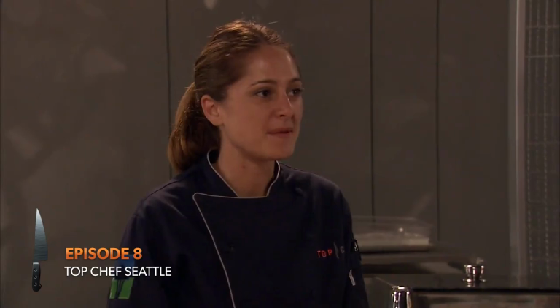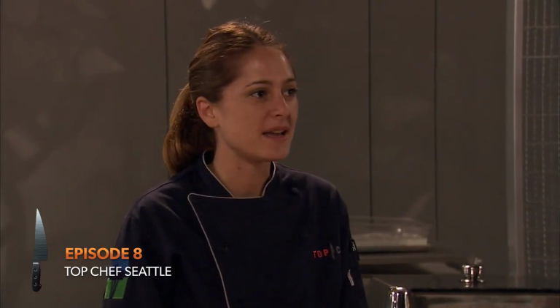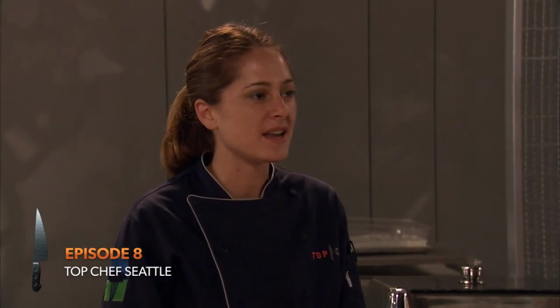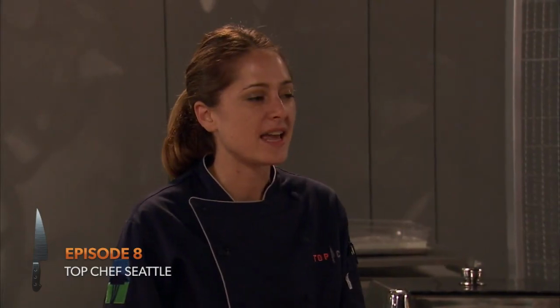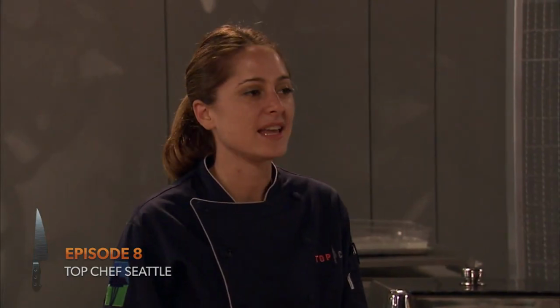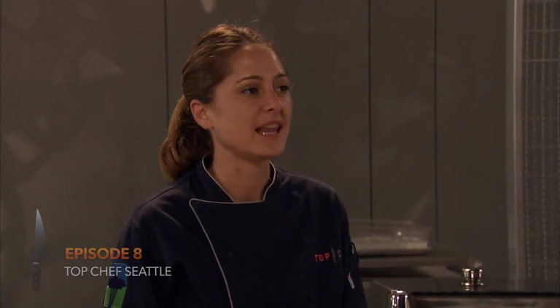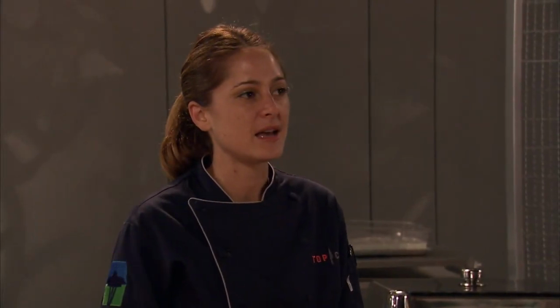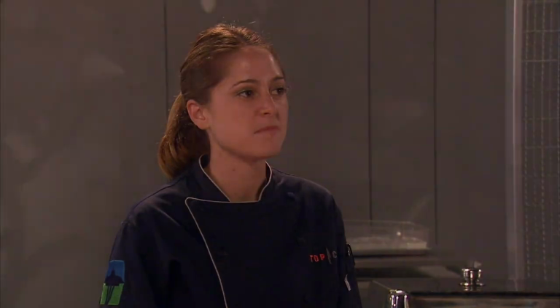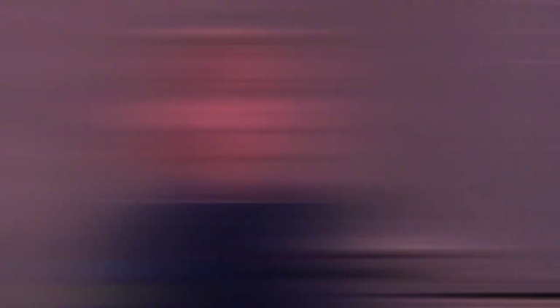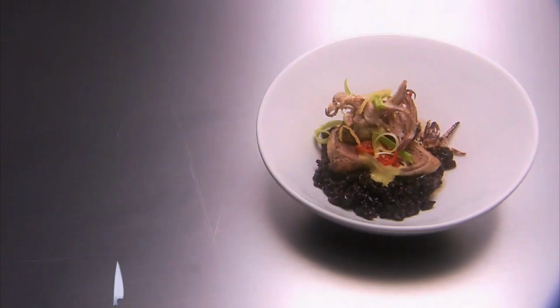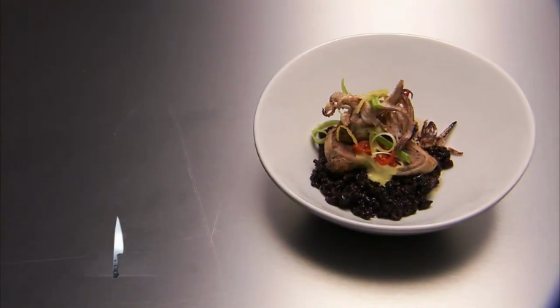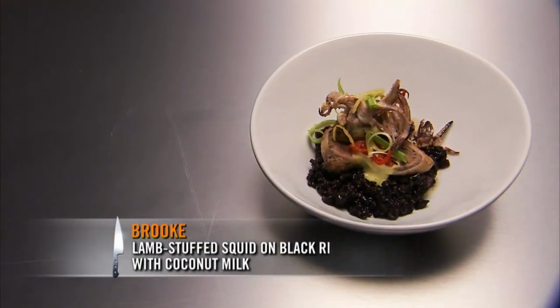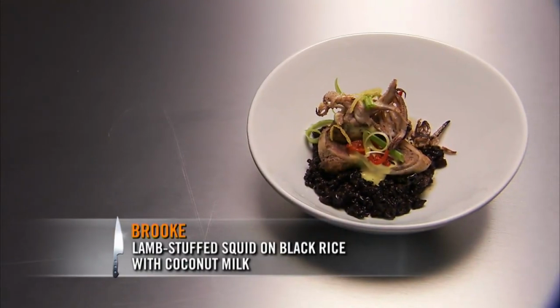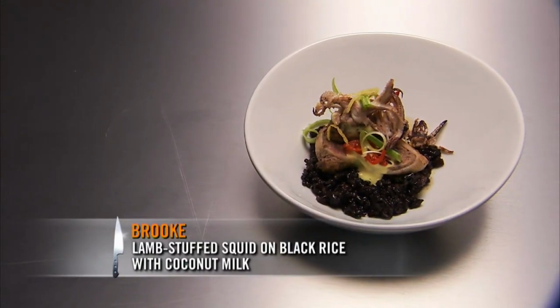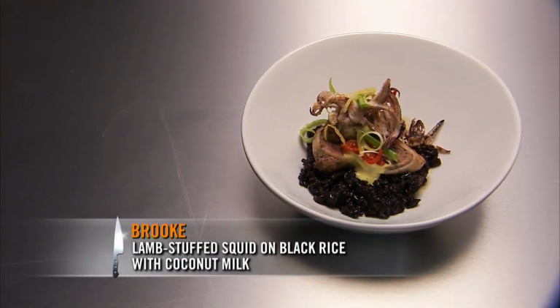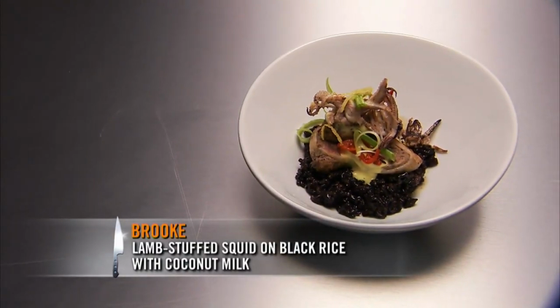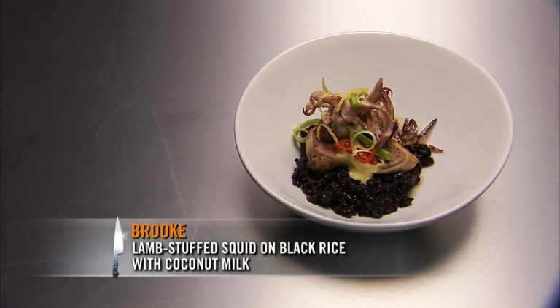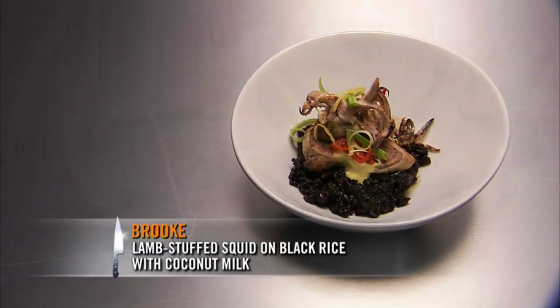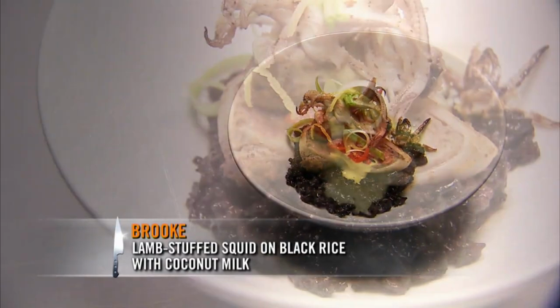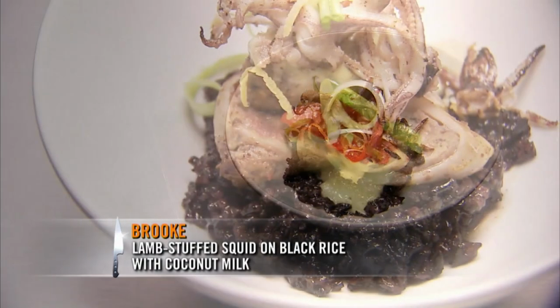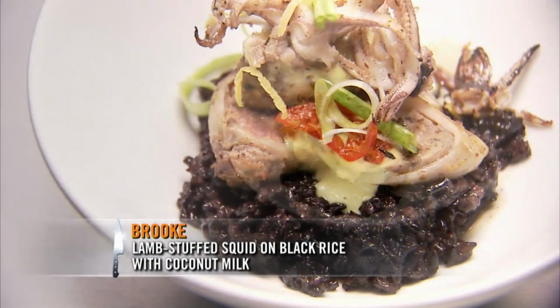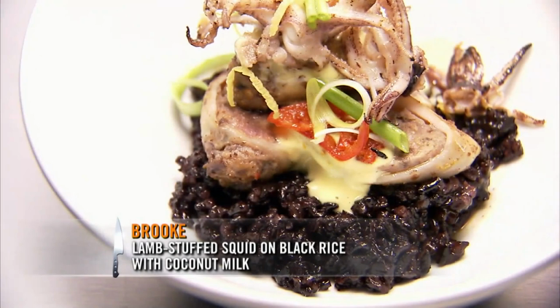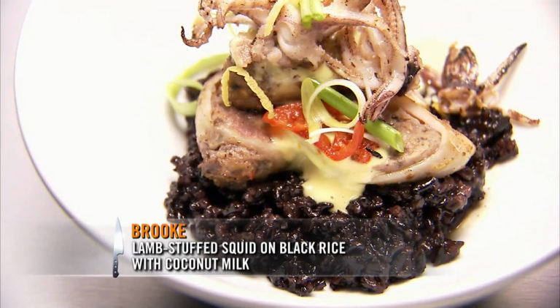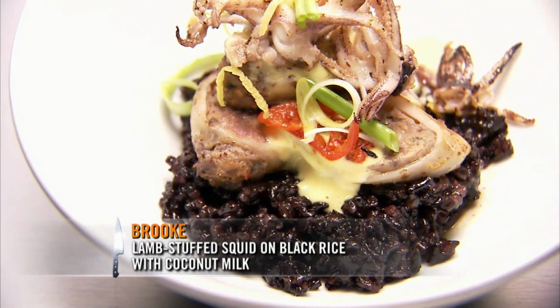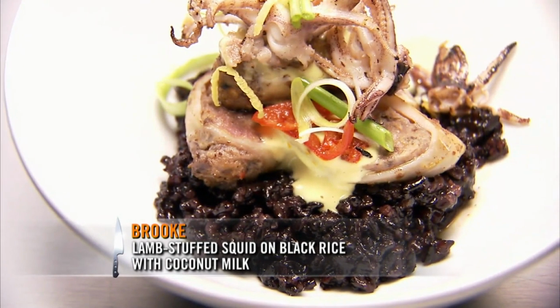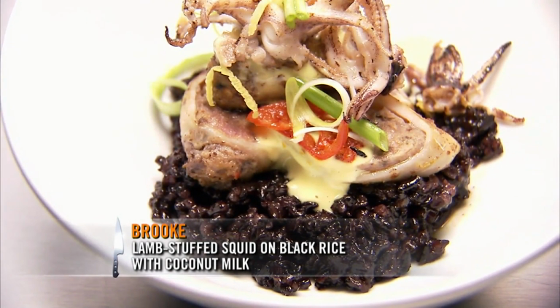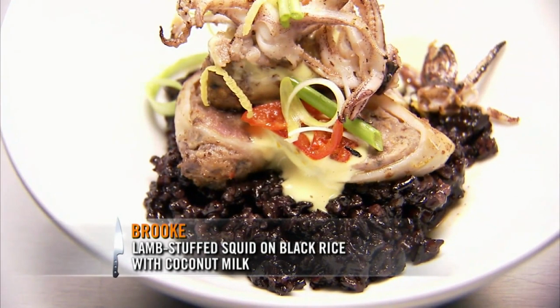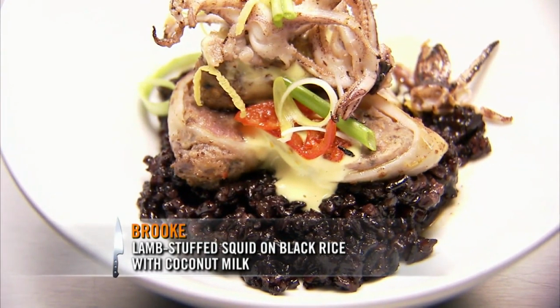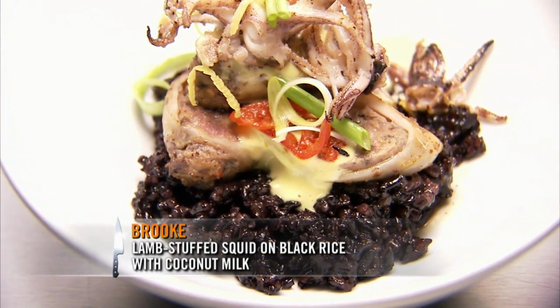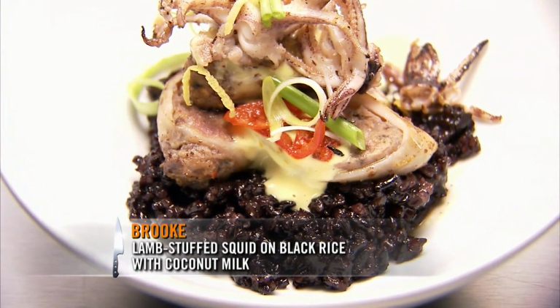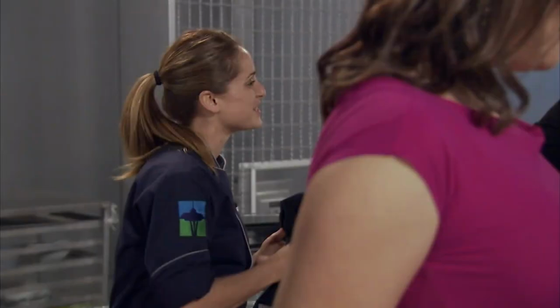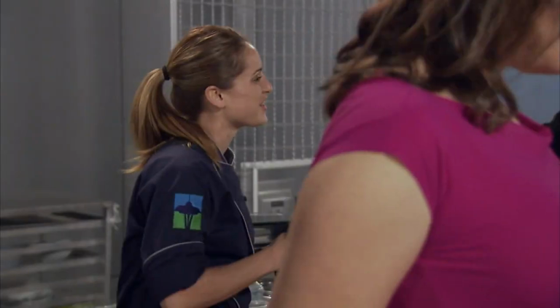I made a lamb stuffed squid on a black rice, cooked with a little bit of coconut milk. Enjoy.